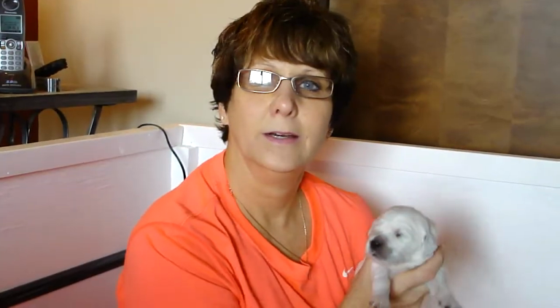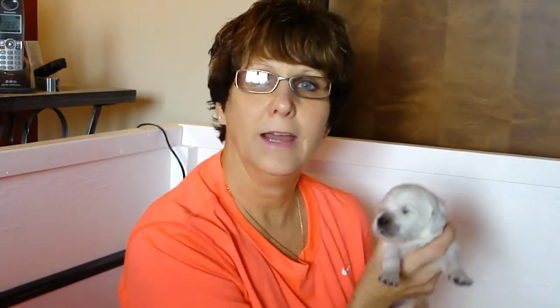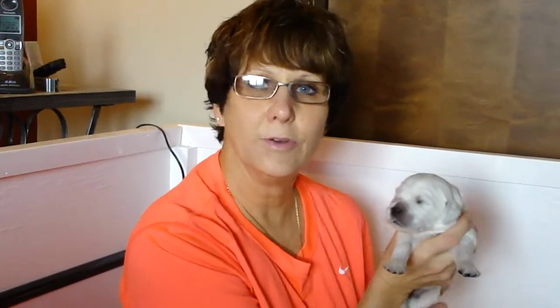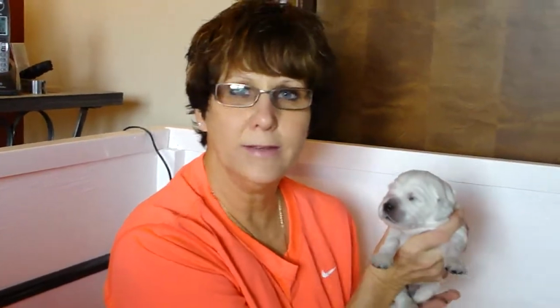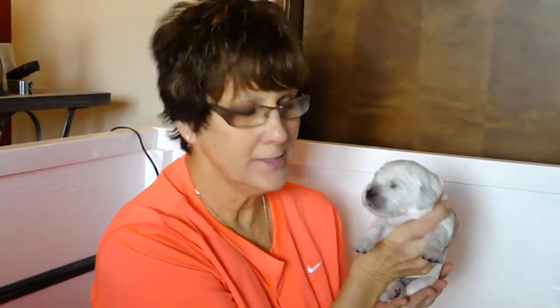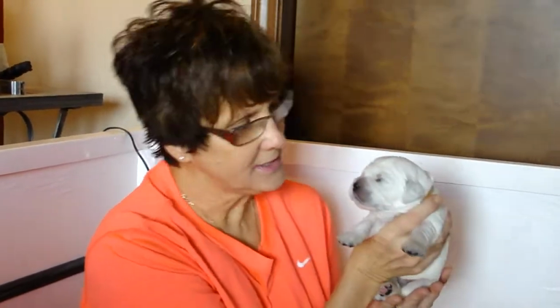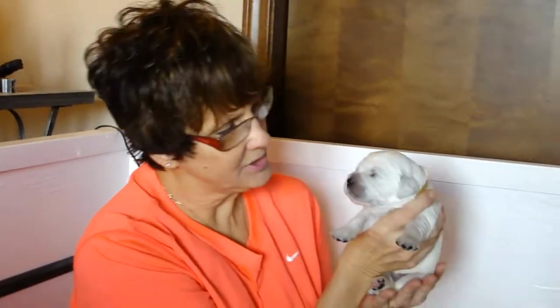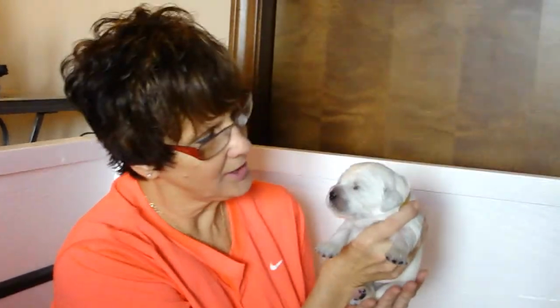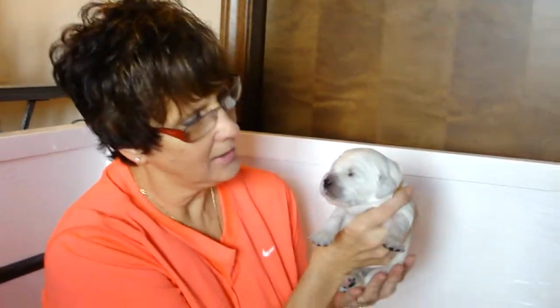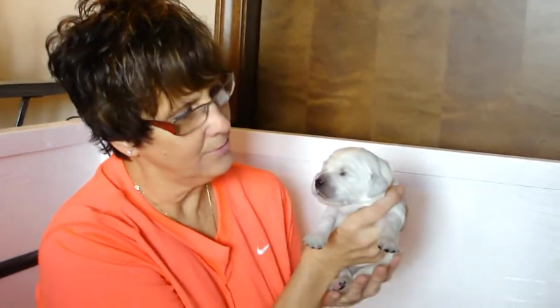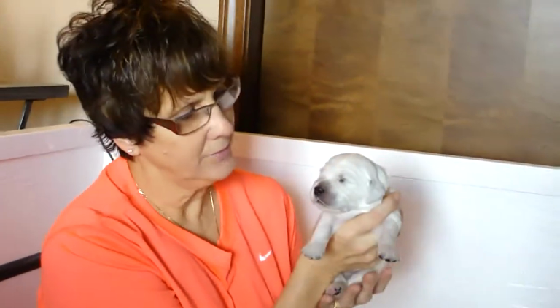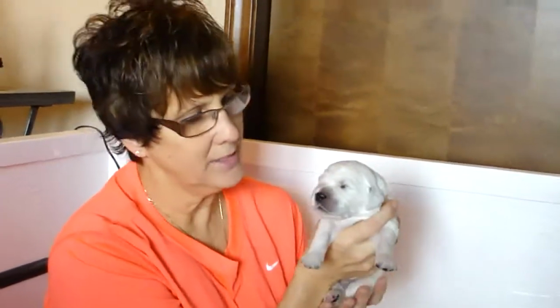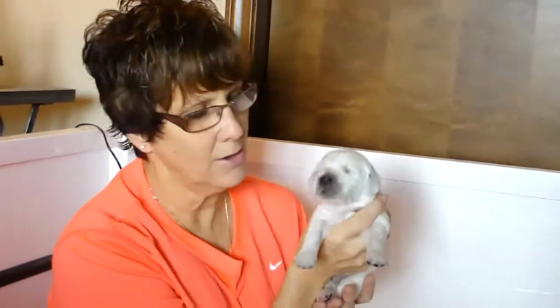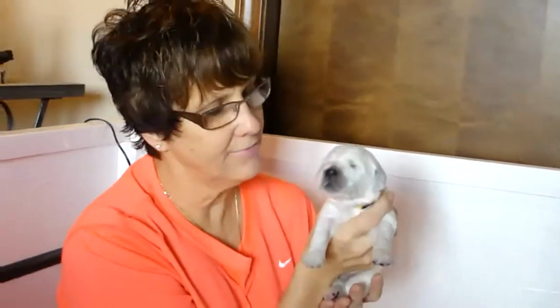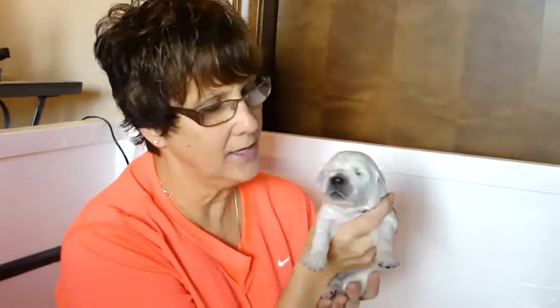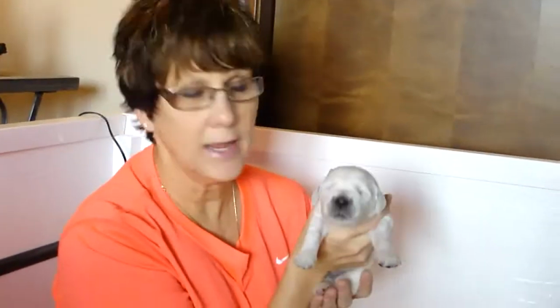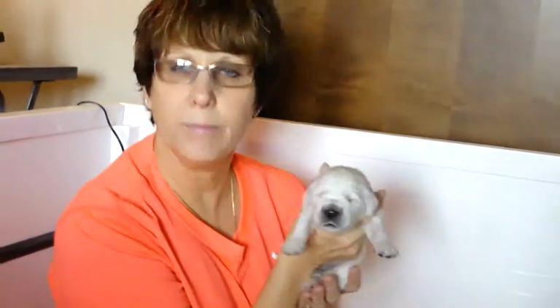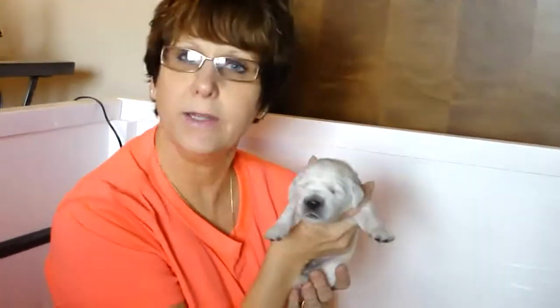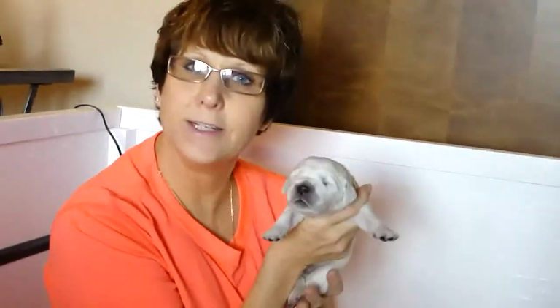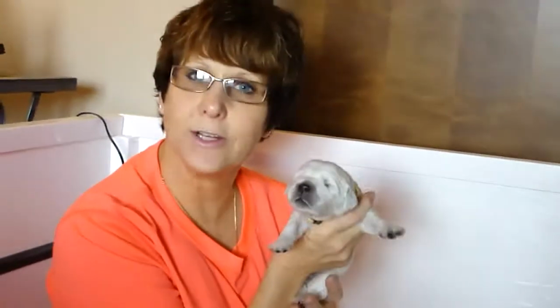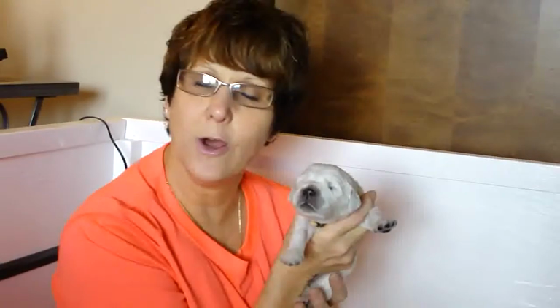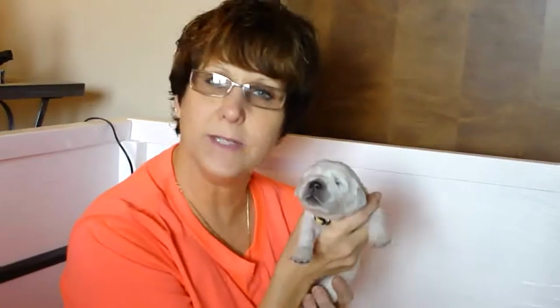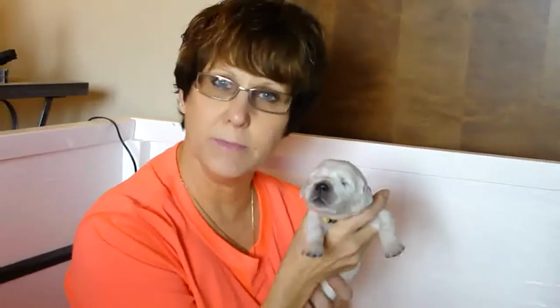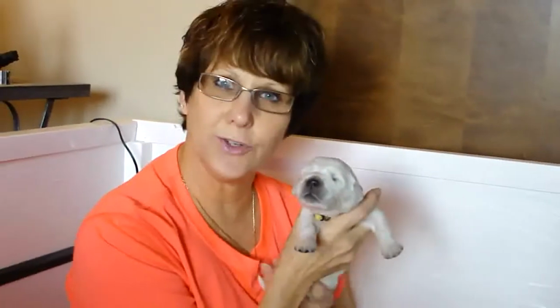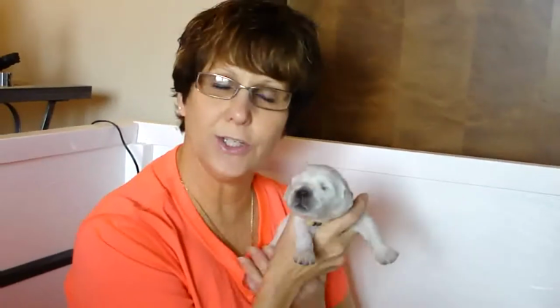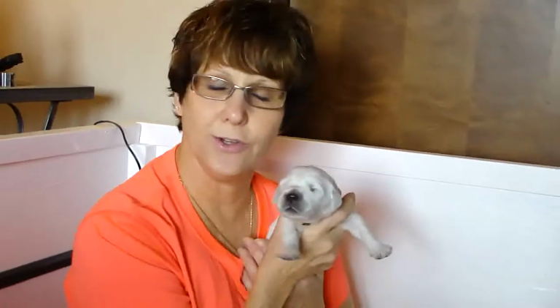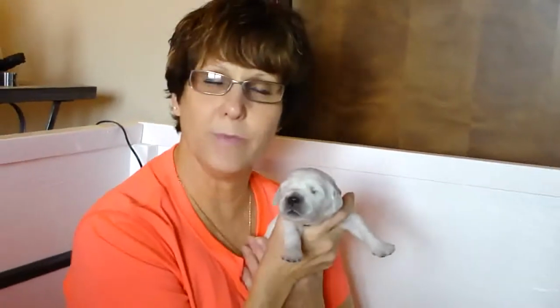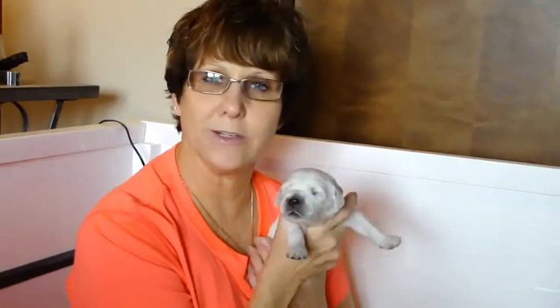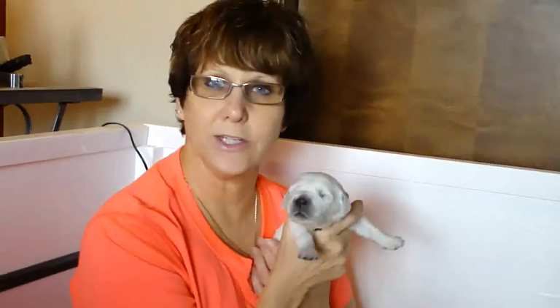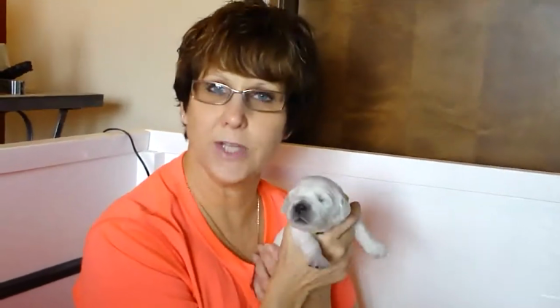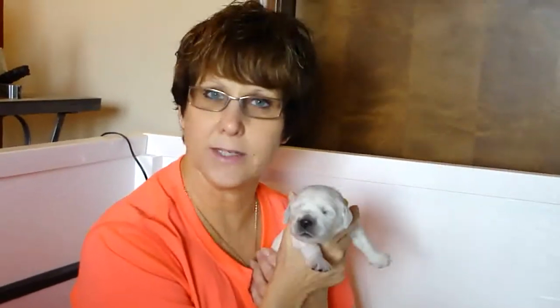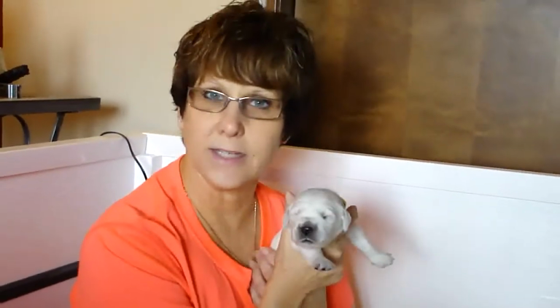Hi everyone, this is Mr. Yellow. He's all fed and happy and he's going to help me demonstrate the biosensor techniques.